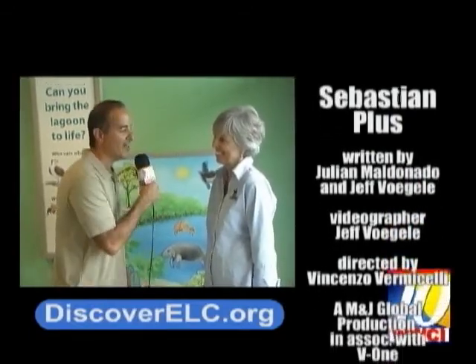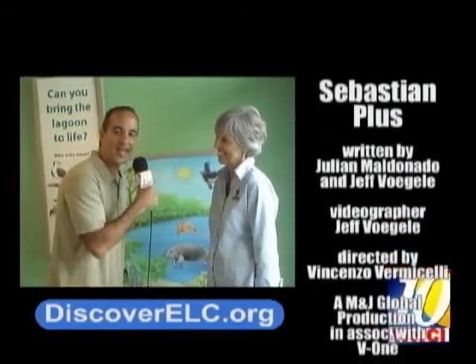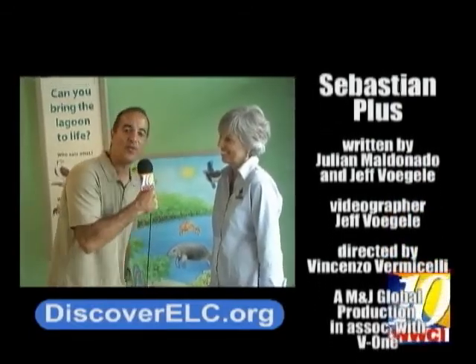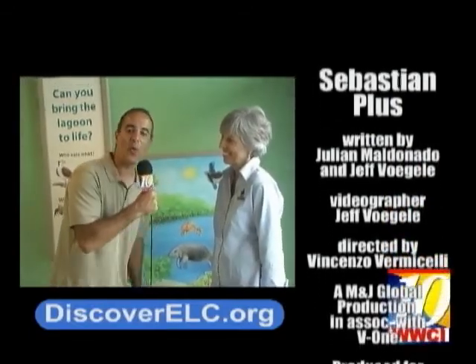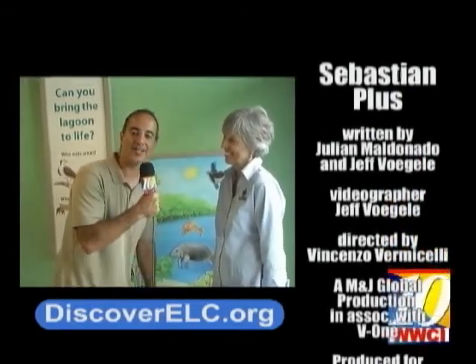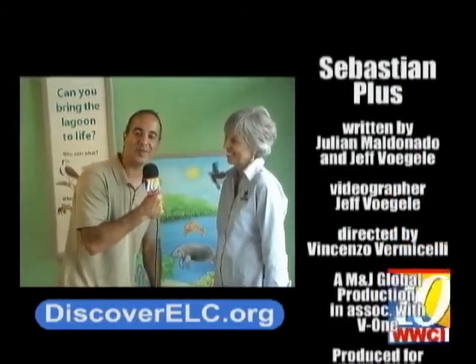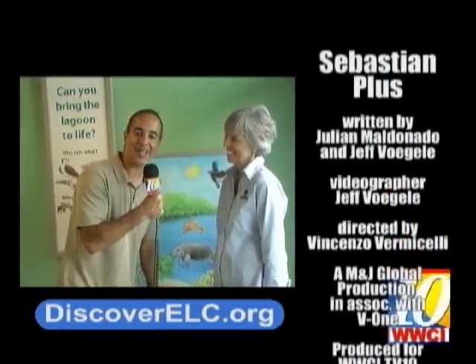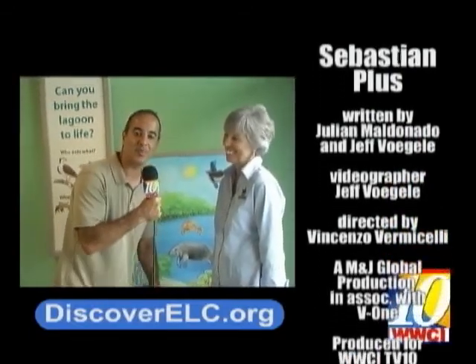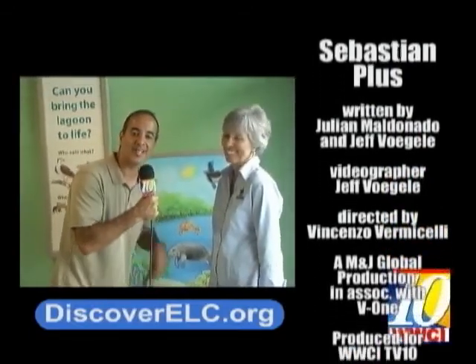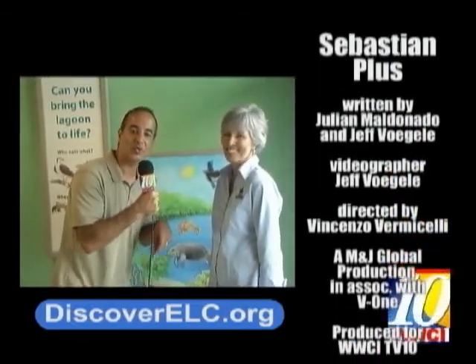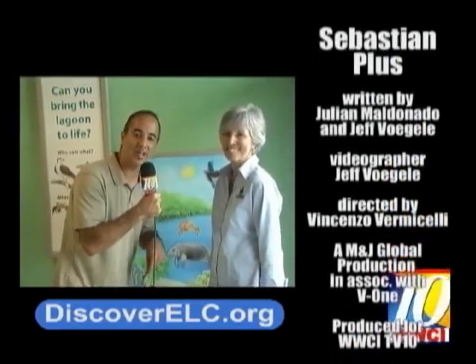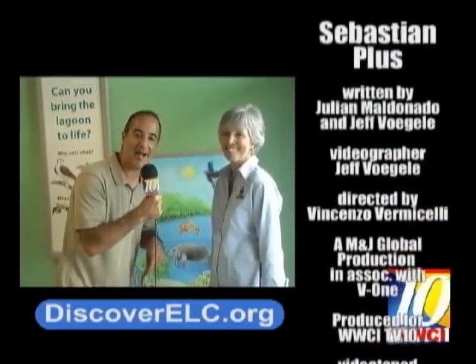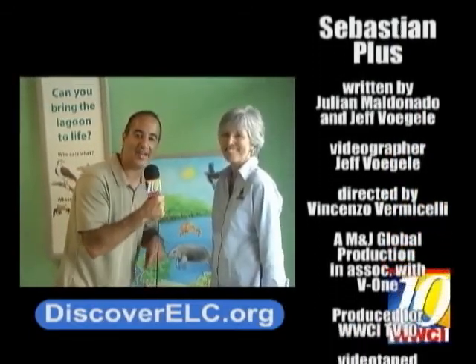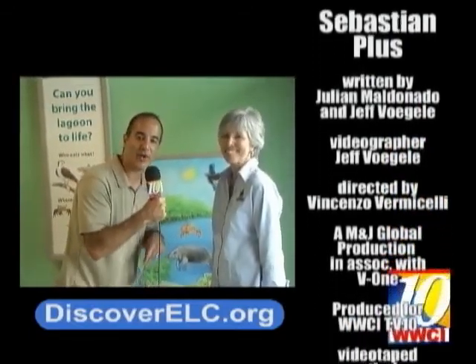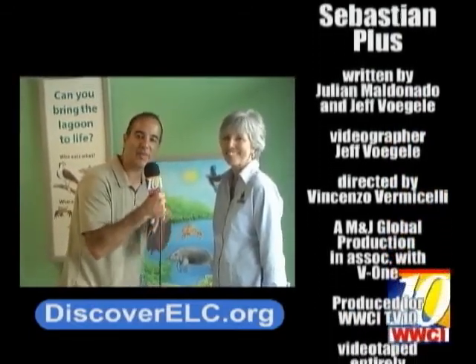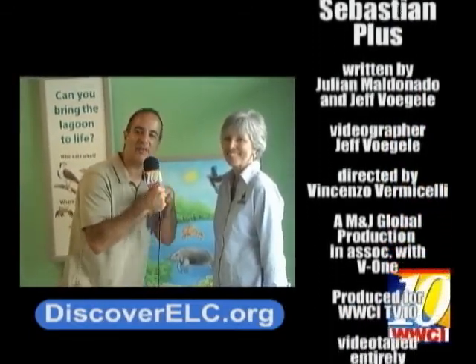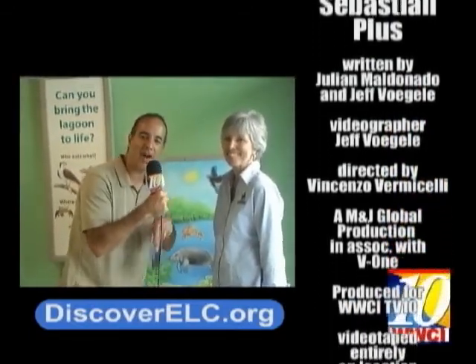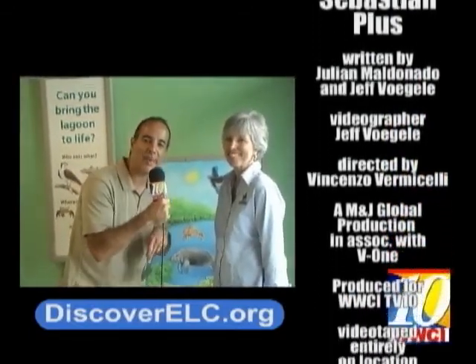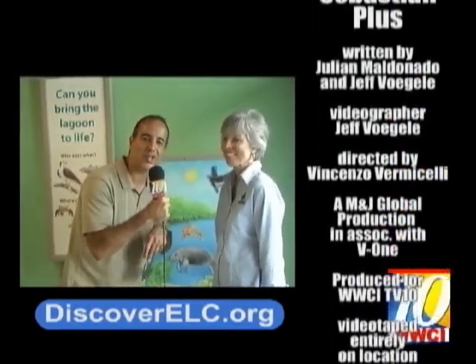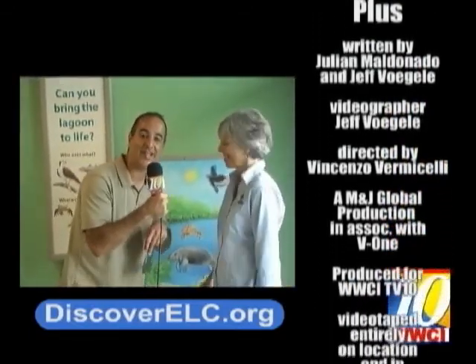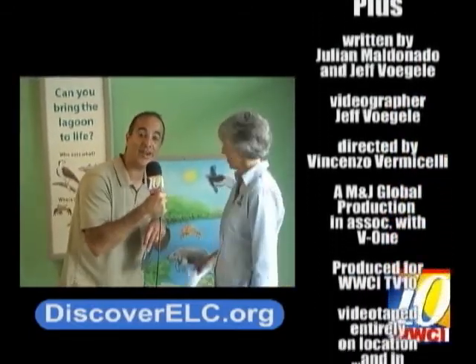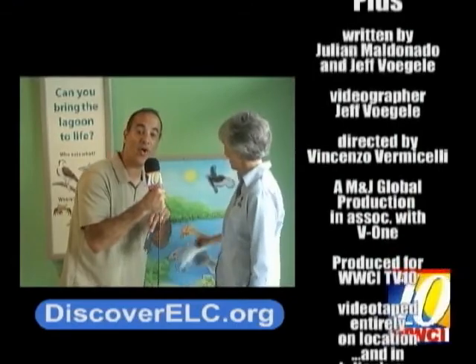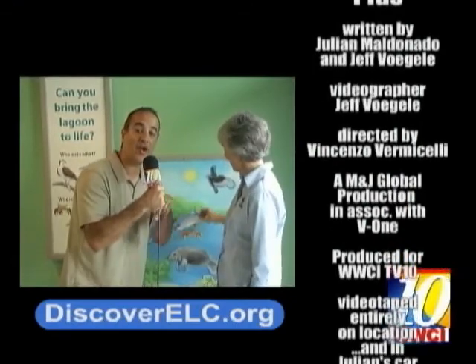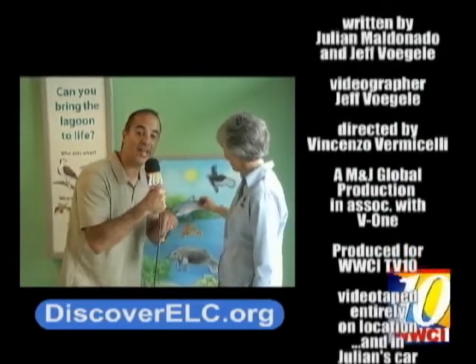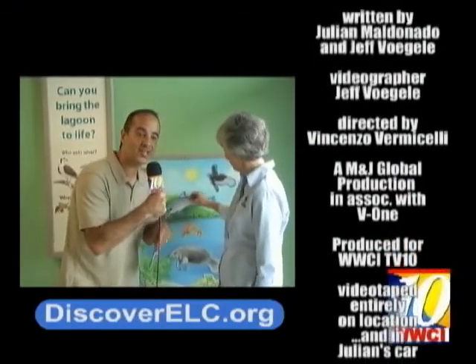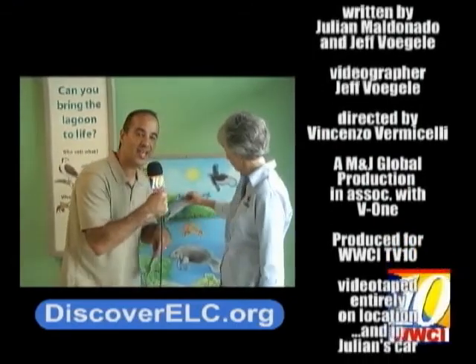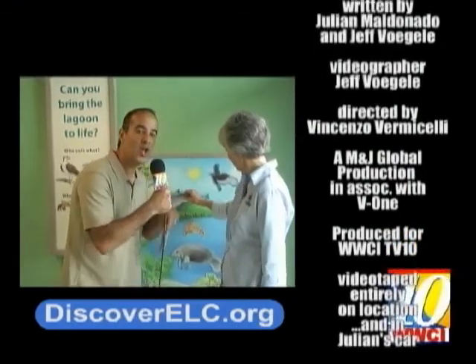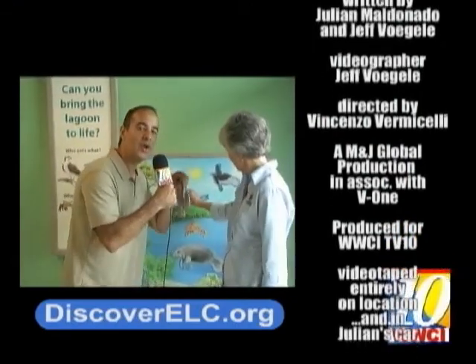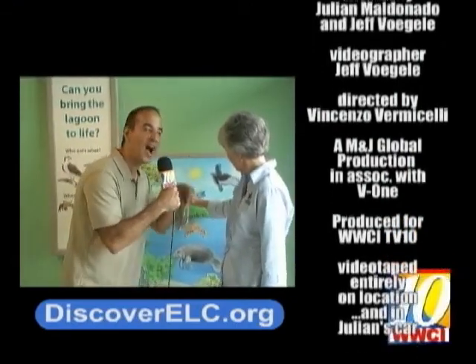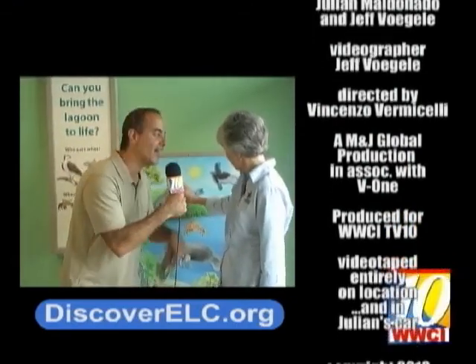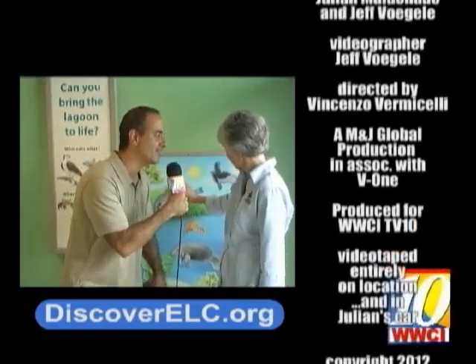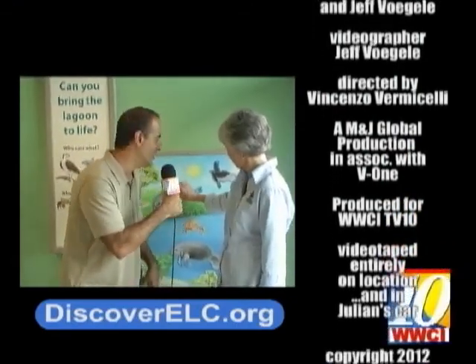Thank you for watching Sebastian Plus. I'm Julian Maldonado from the Environmental Learning Center, or ELC, with Holly Dill.